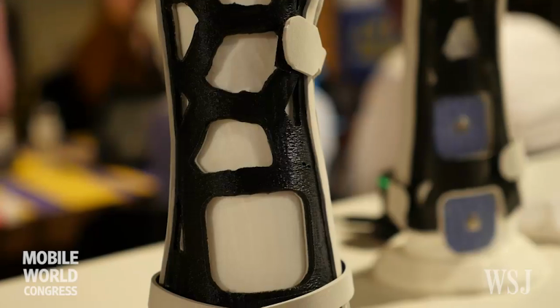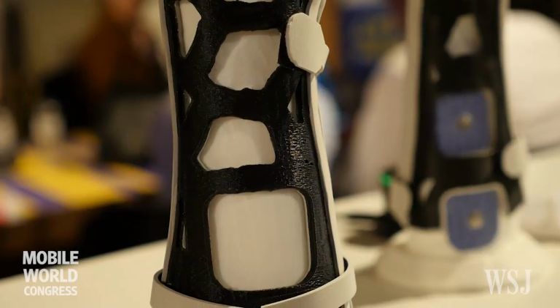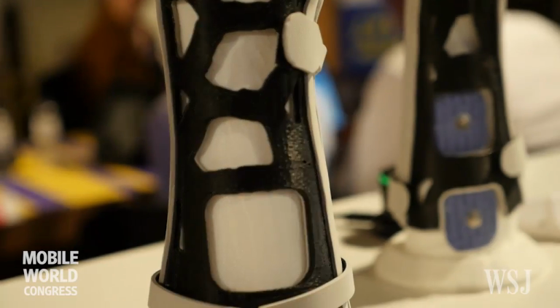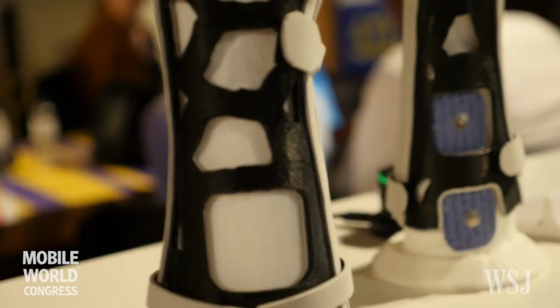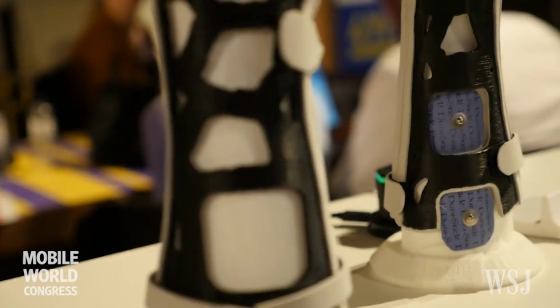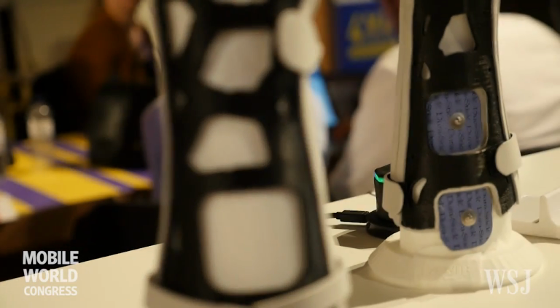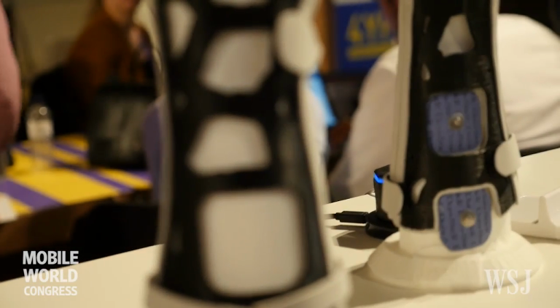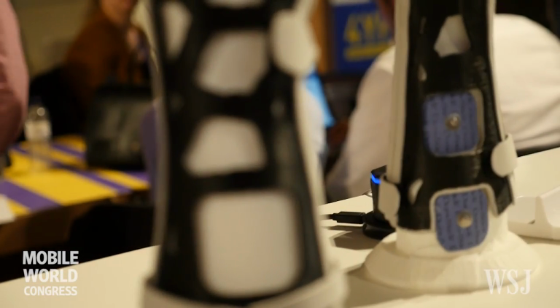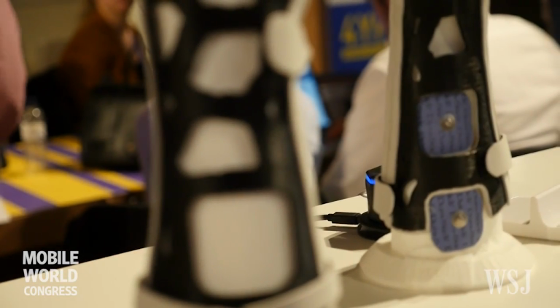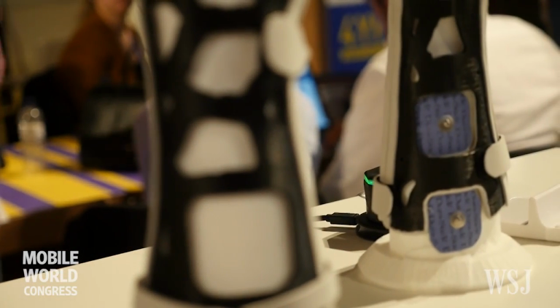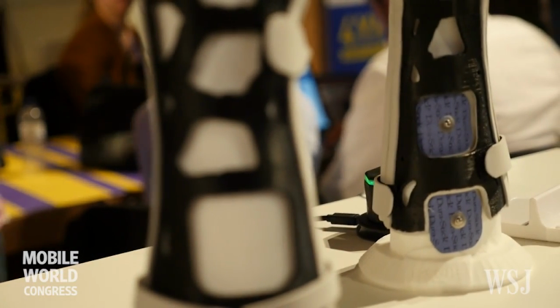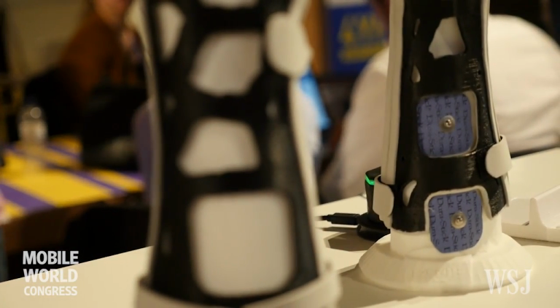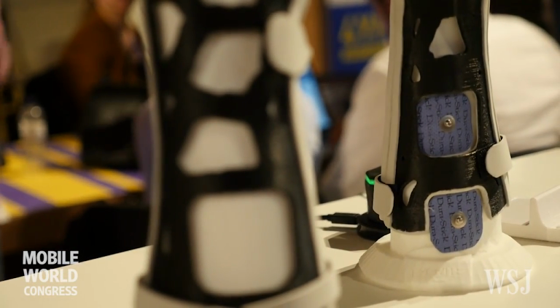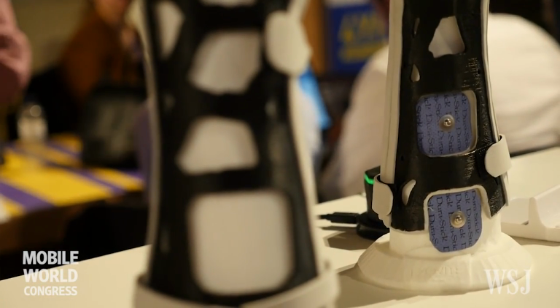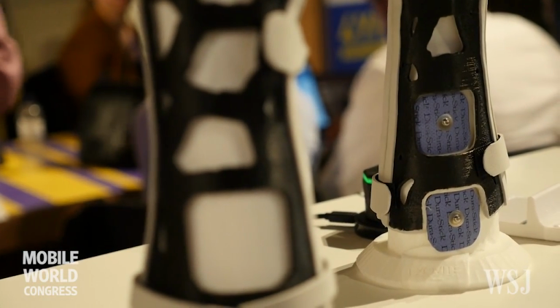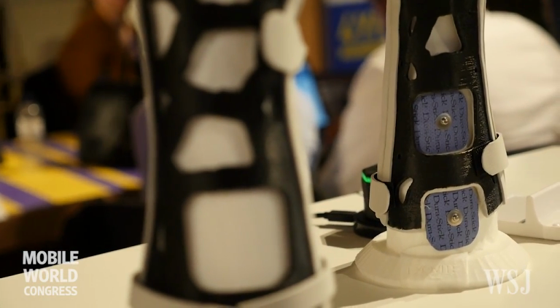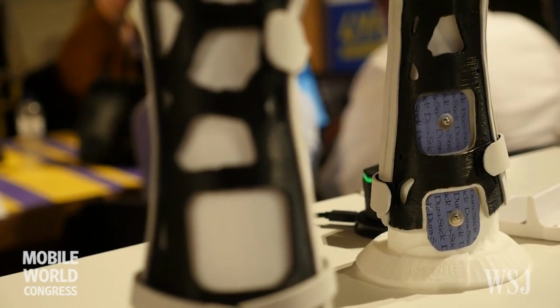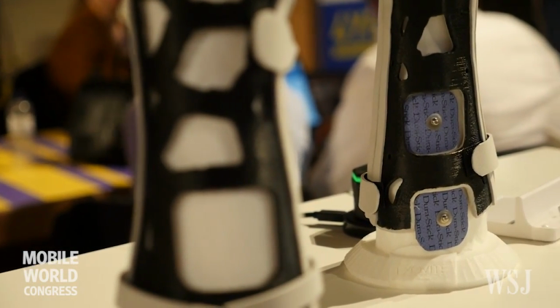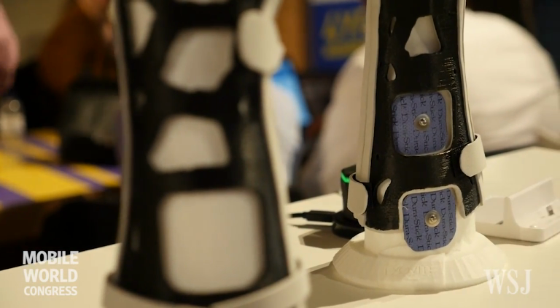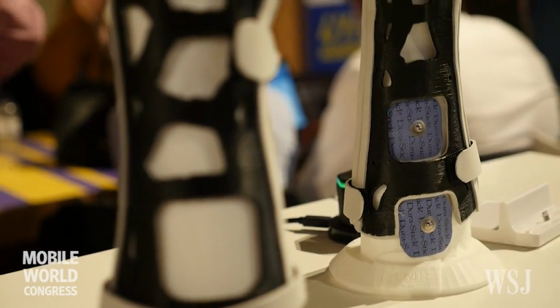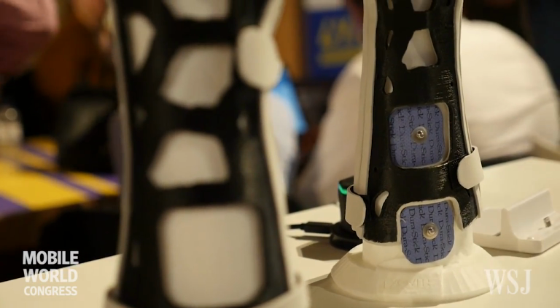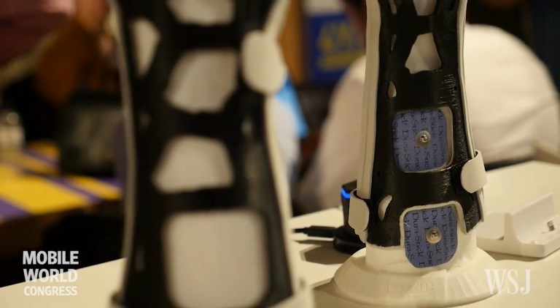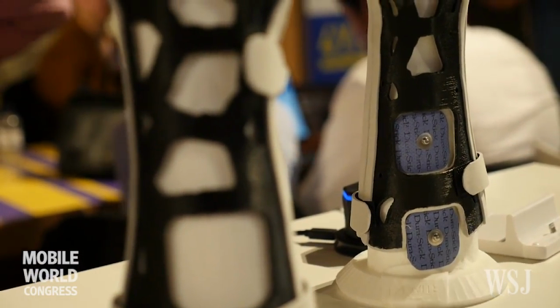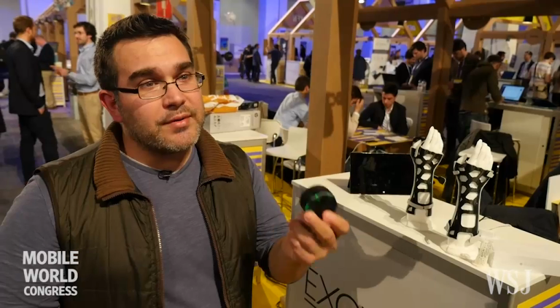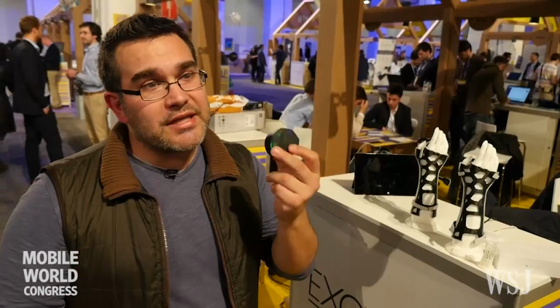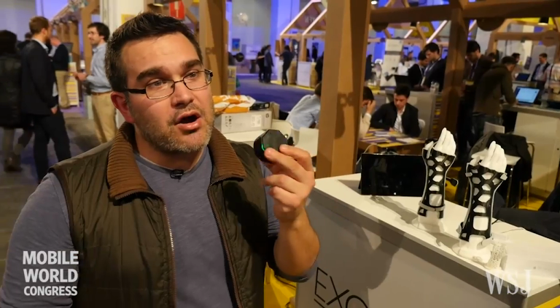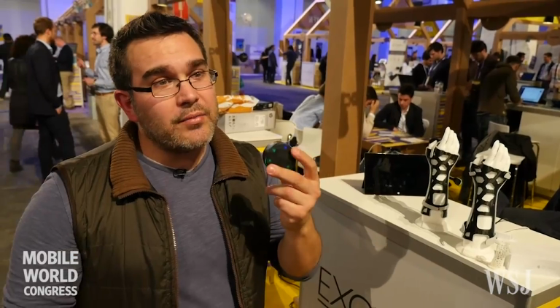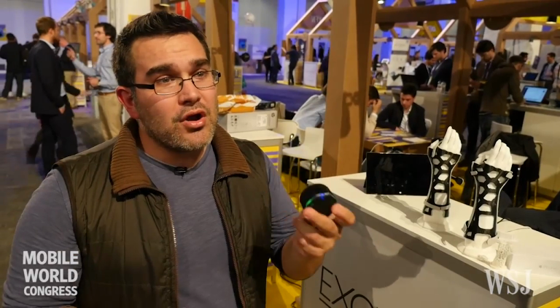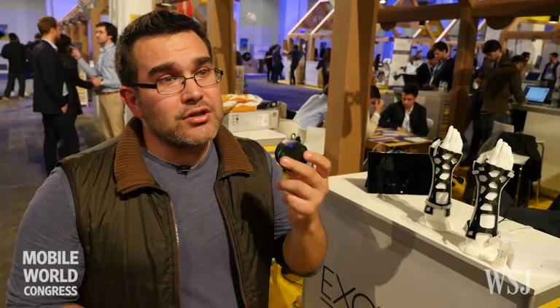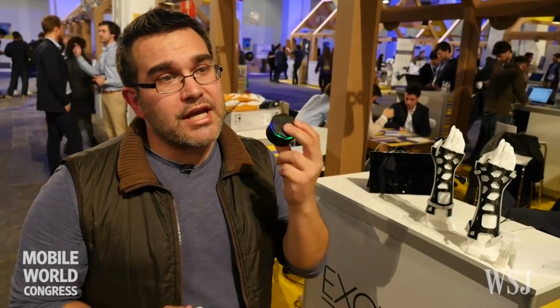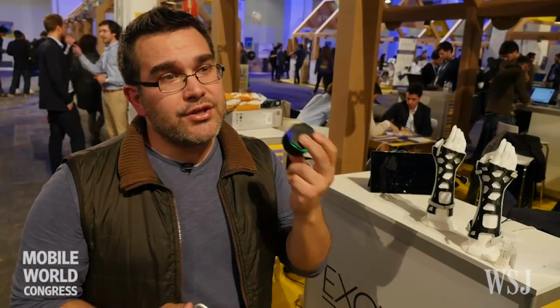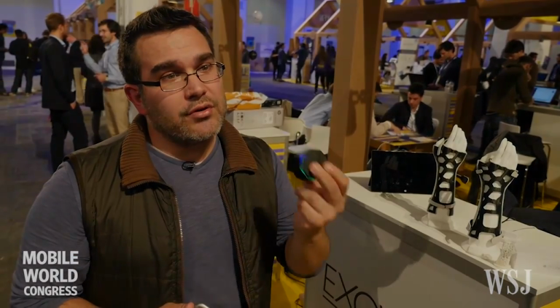Each cast costs 150 euros, and each day using our electro-stimulation device in the patient's home costs 10 euros.